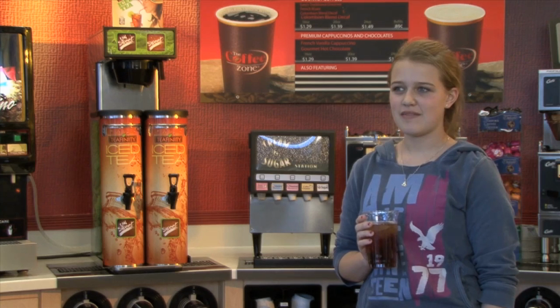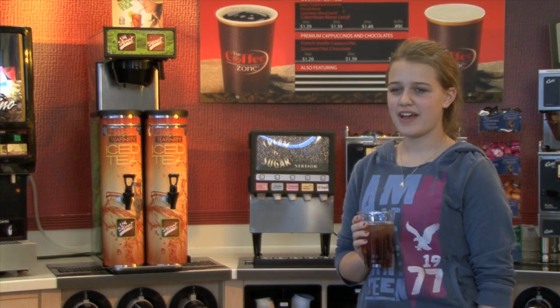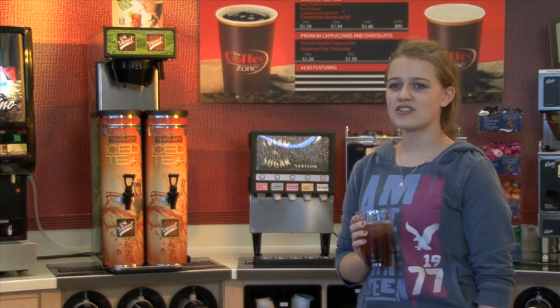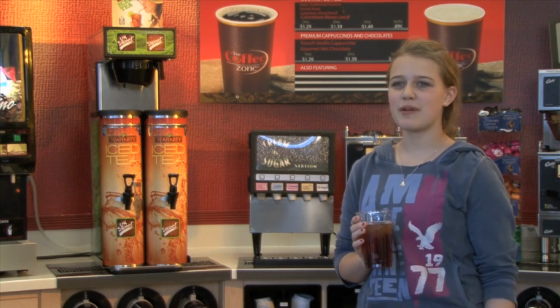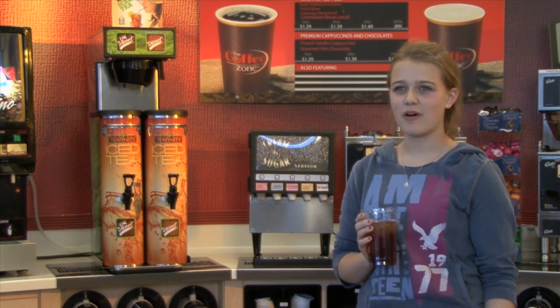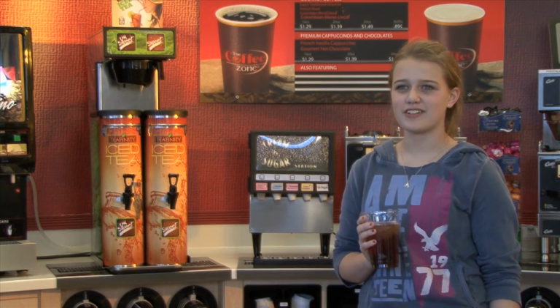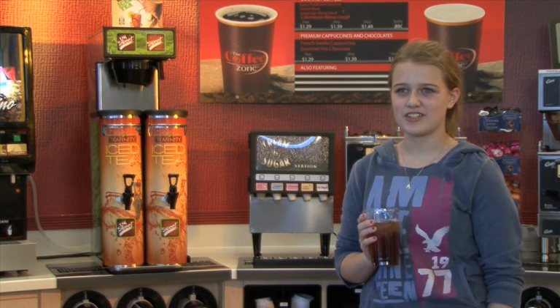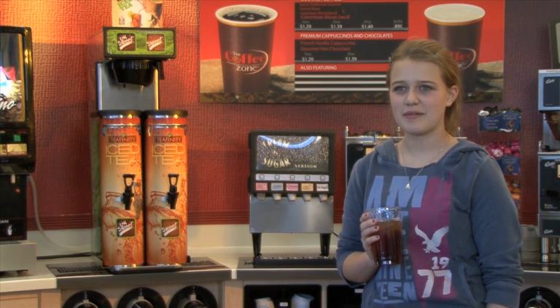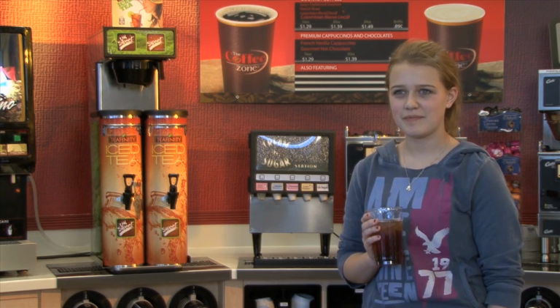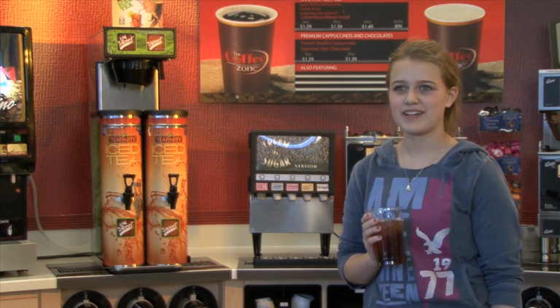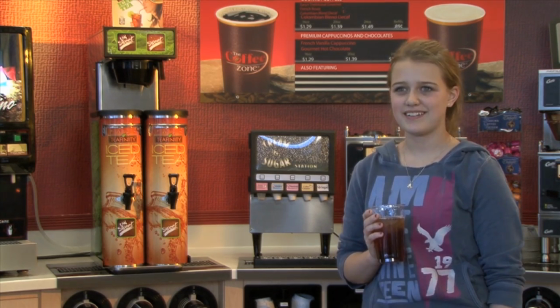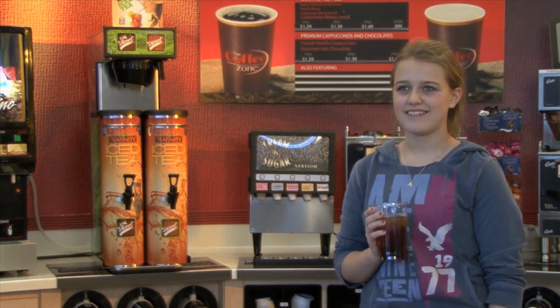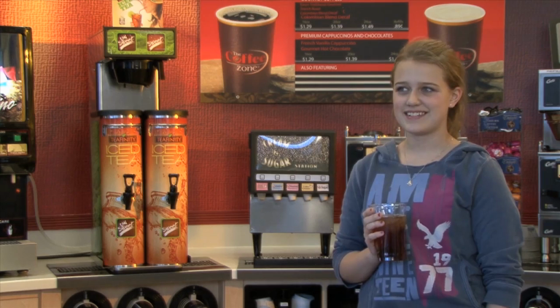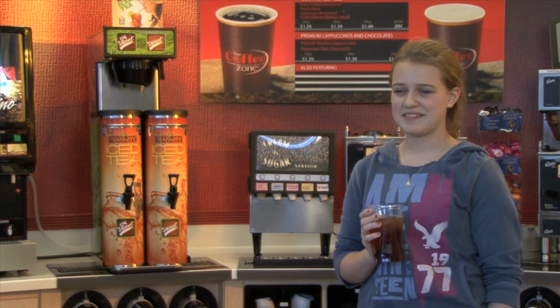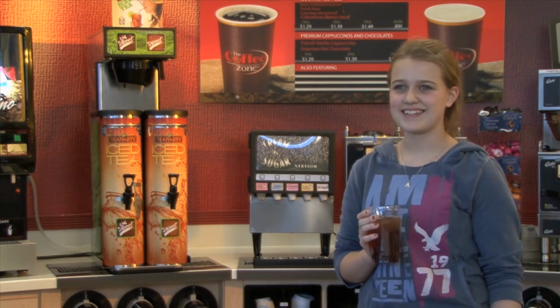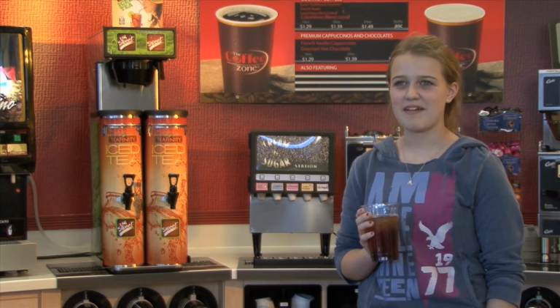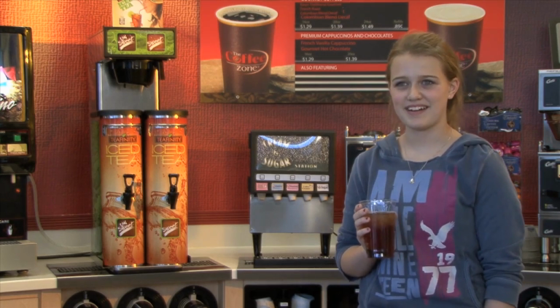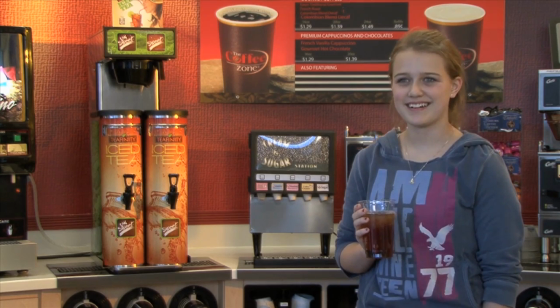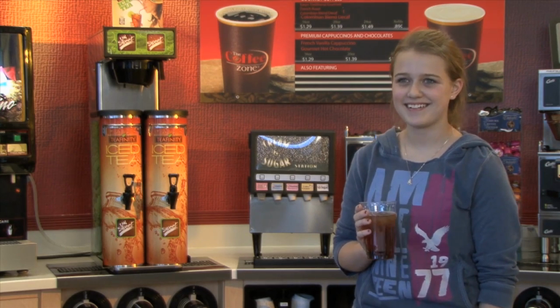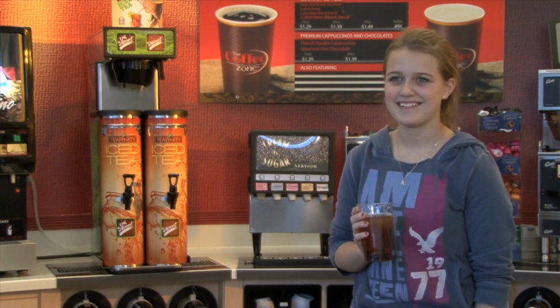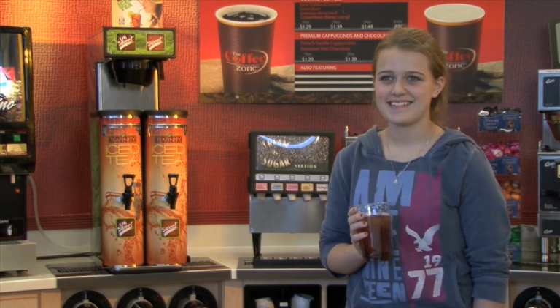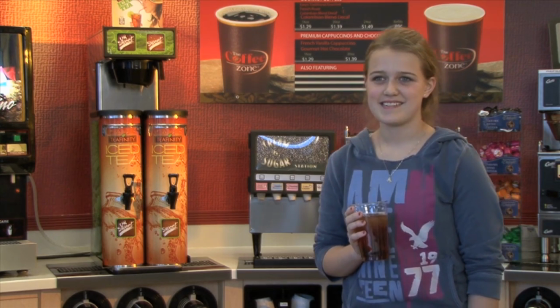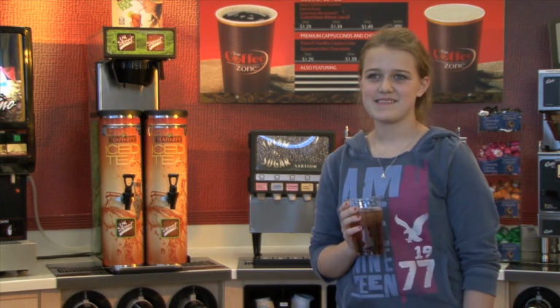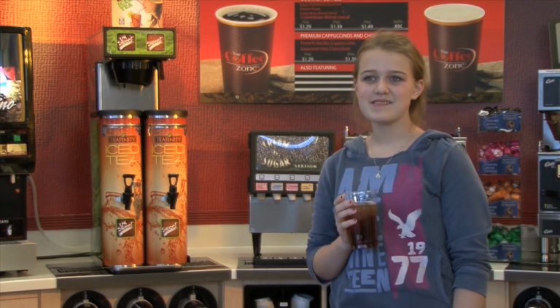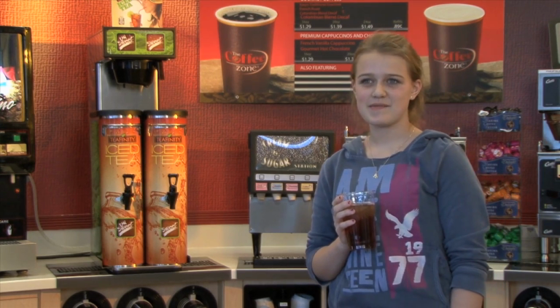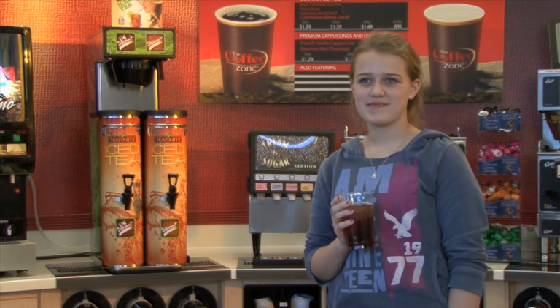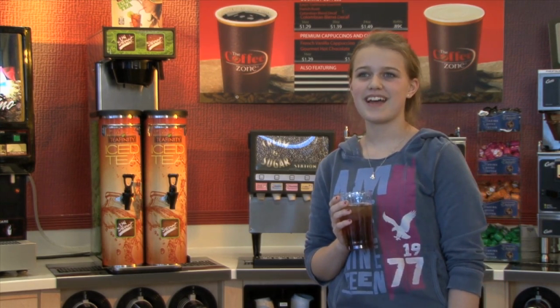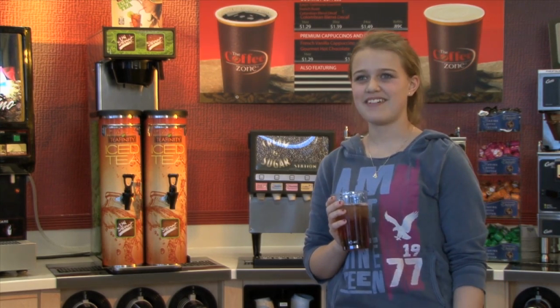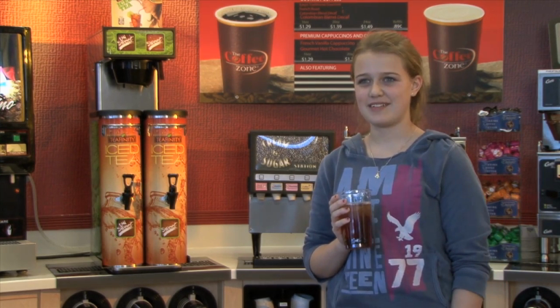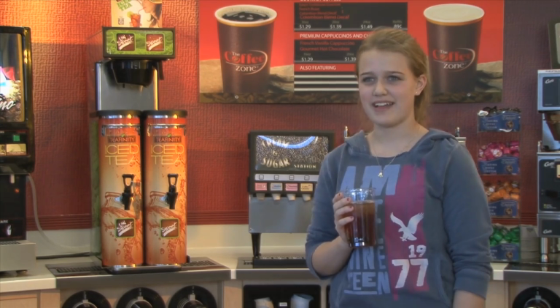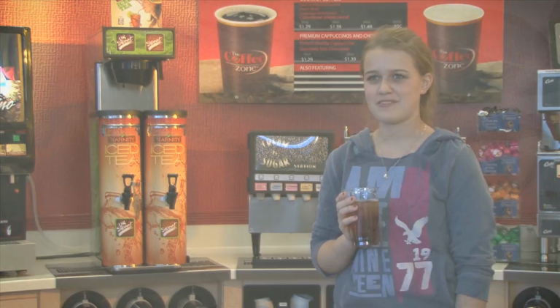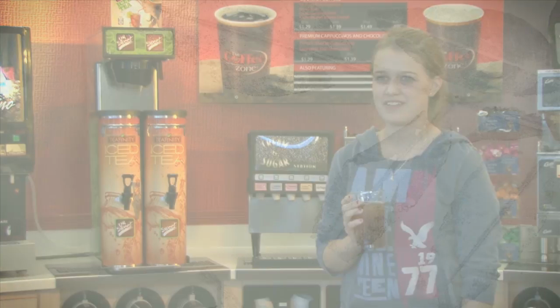I usually buy water to drink, but this tastes a lot better. I would definitely buy it if it was available.